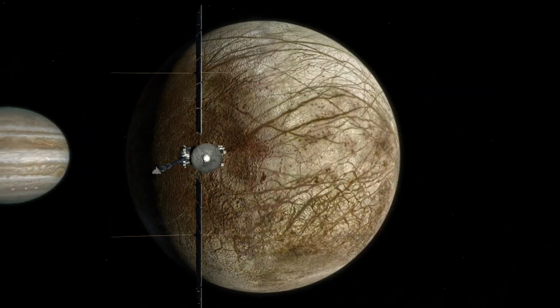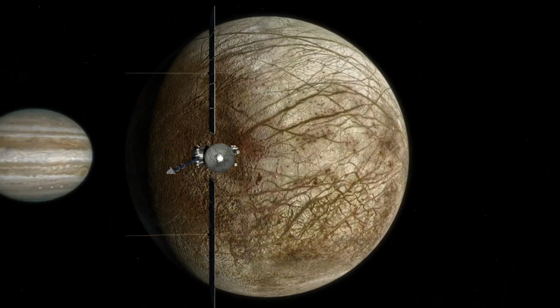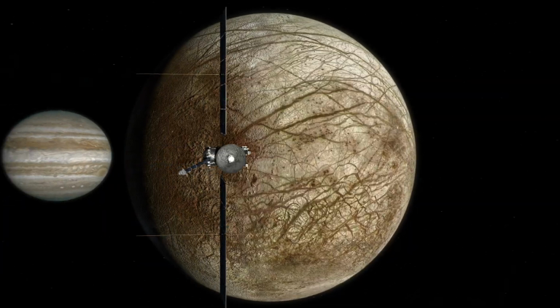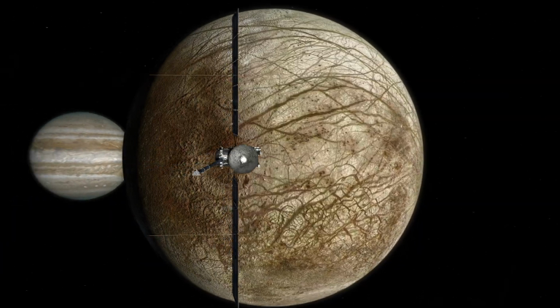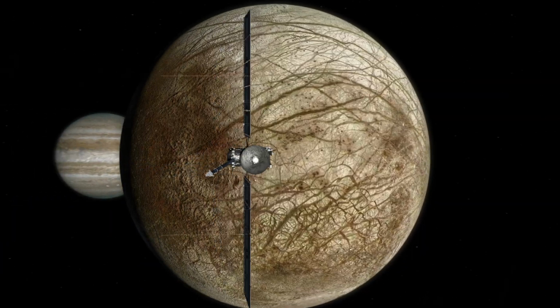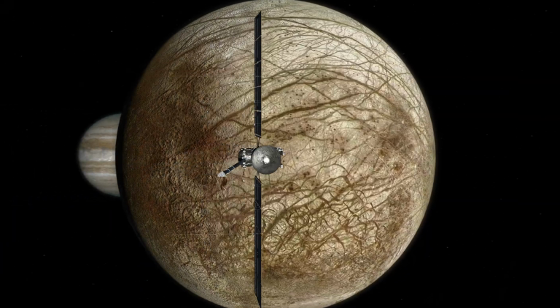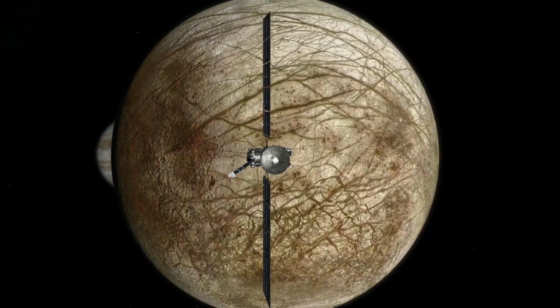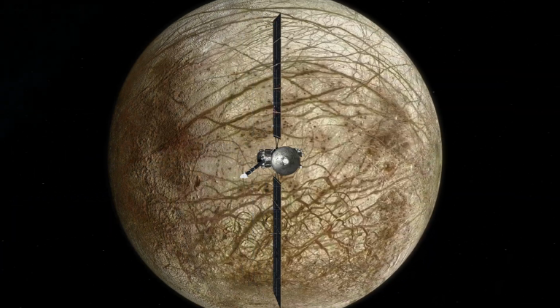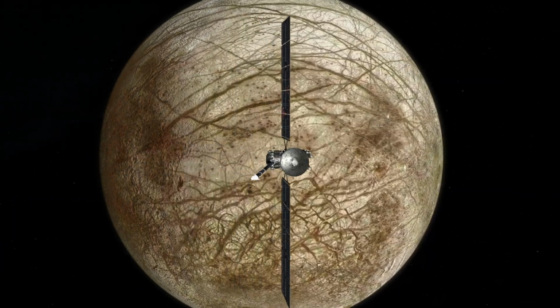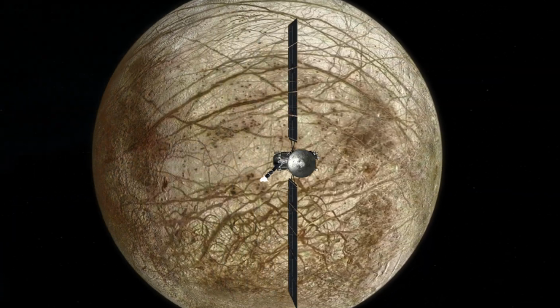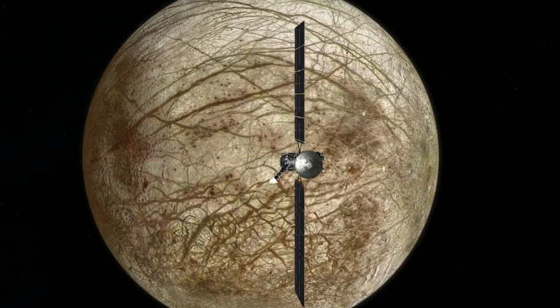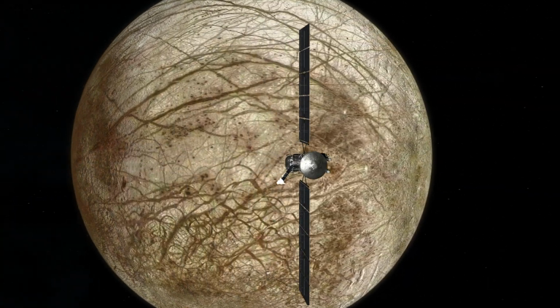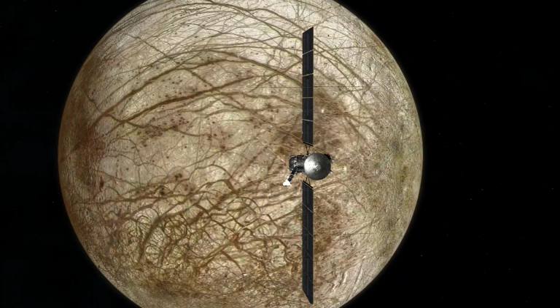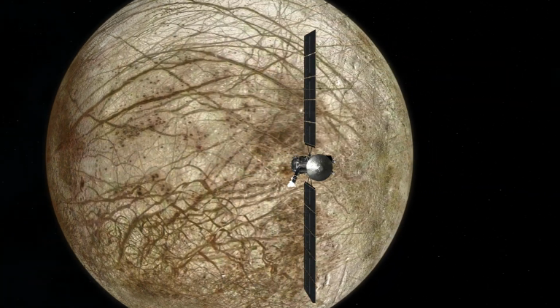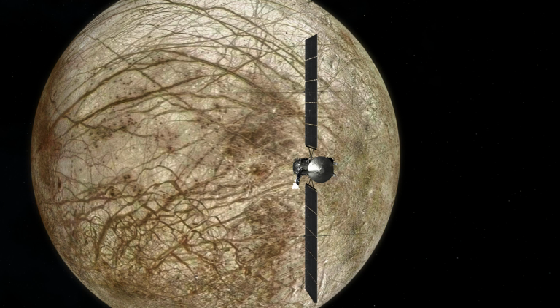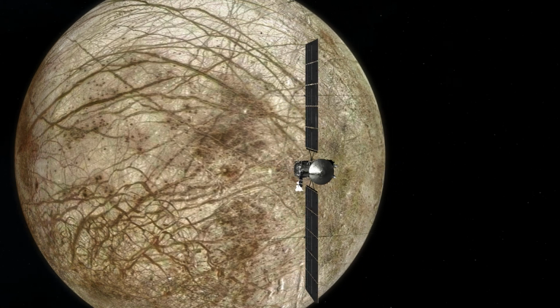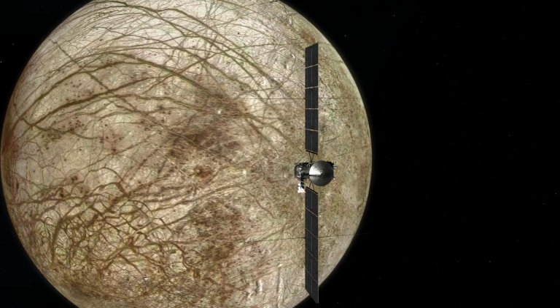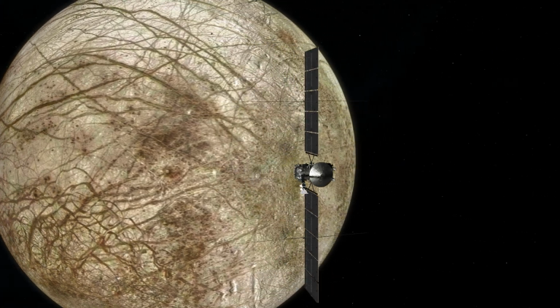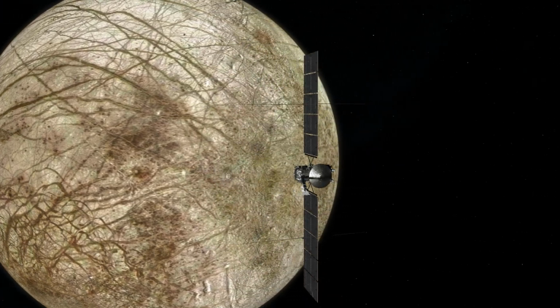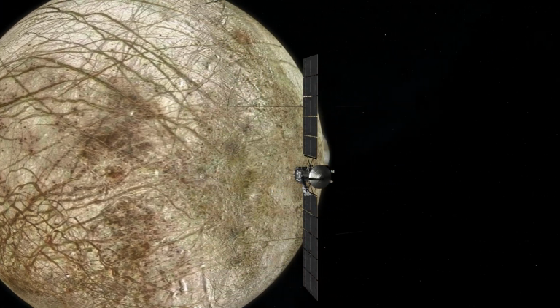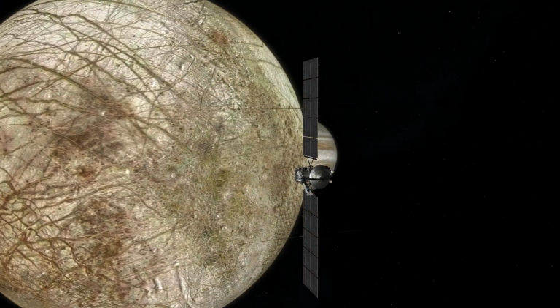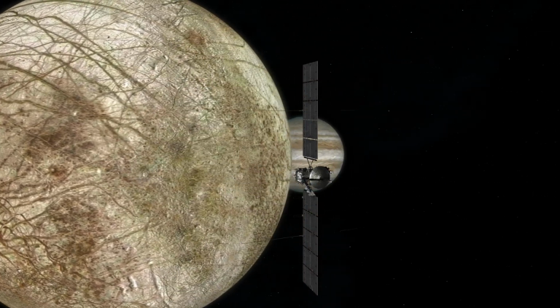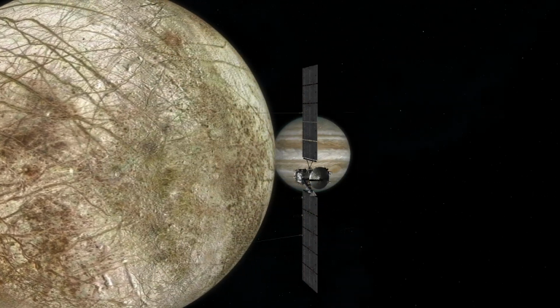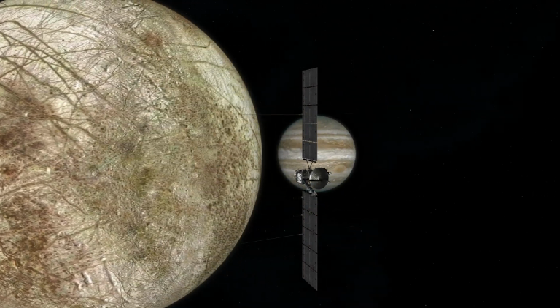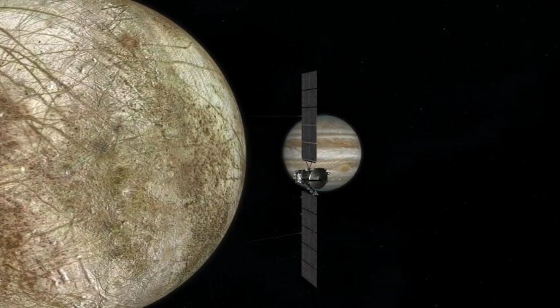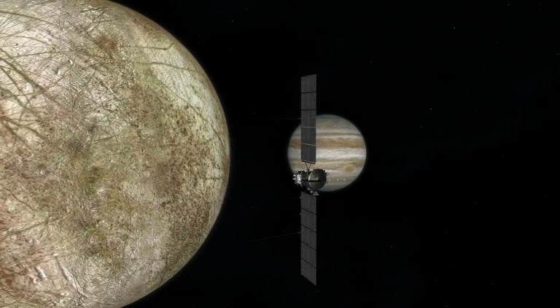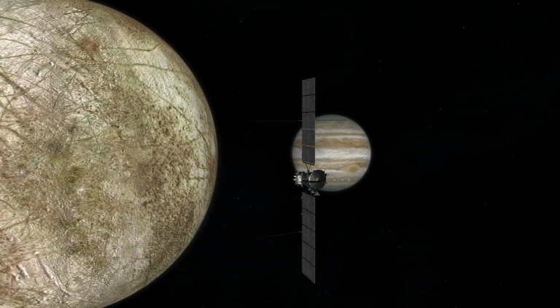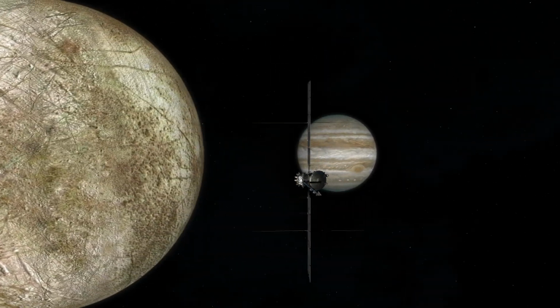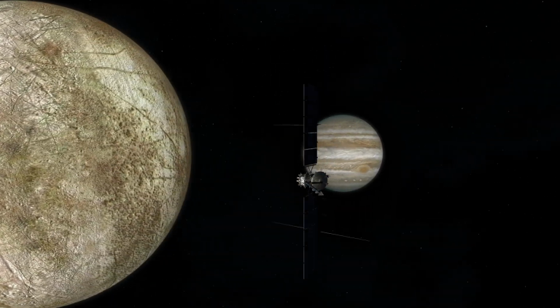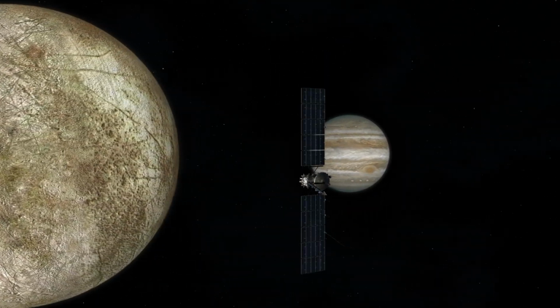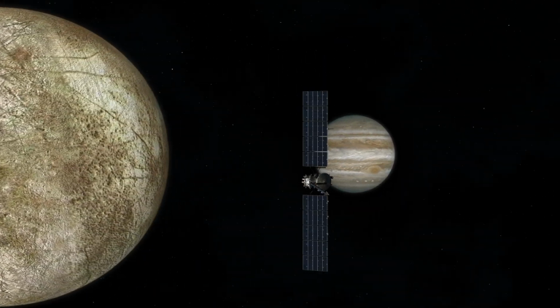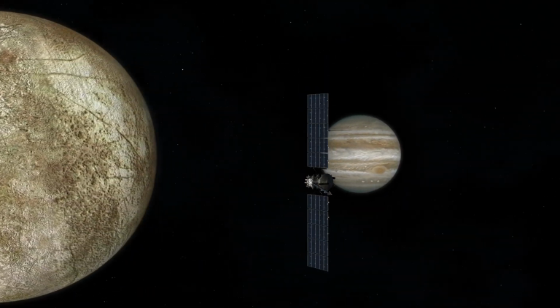Thanks for watching Spacecraft Makers. If you have any questions about Europa Clipper or want to see something in the series, let us know in the comments.